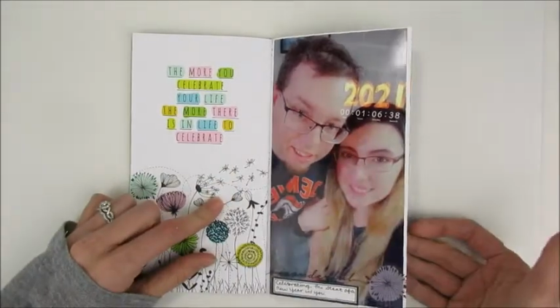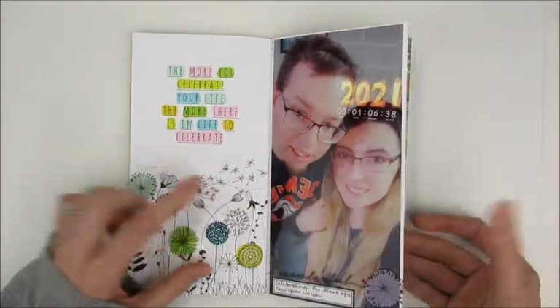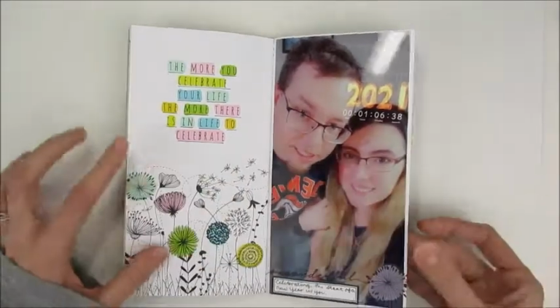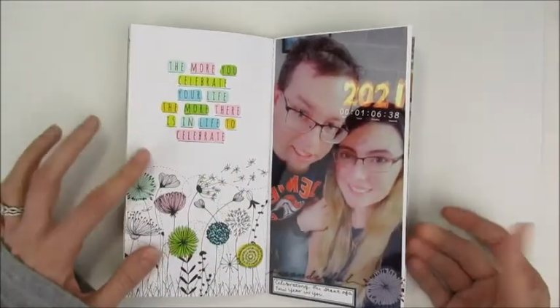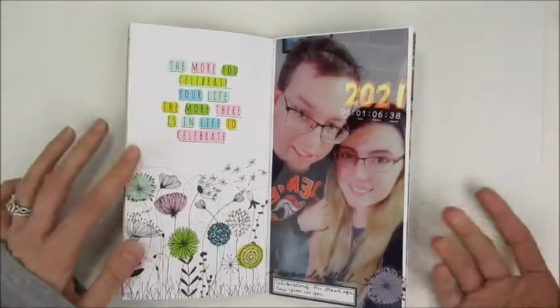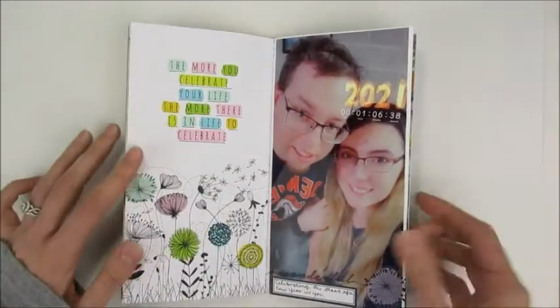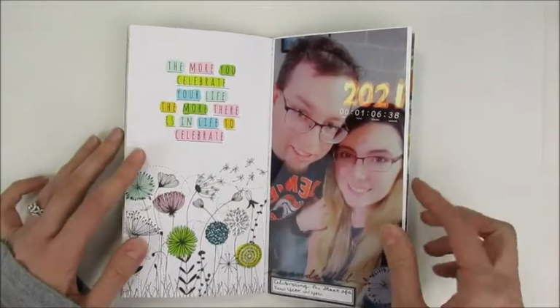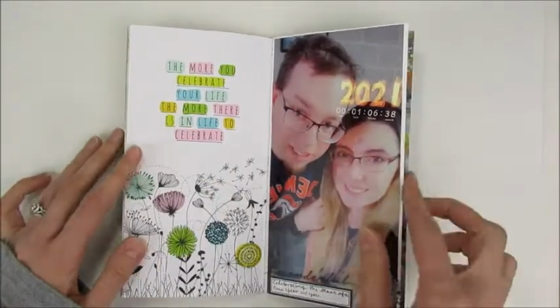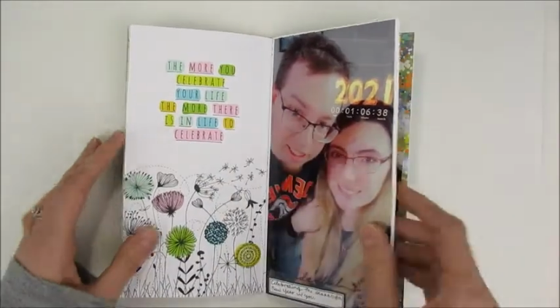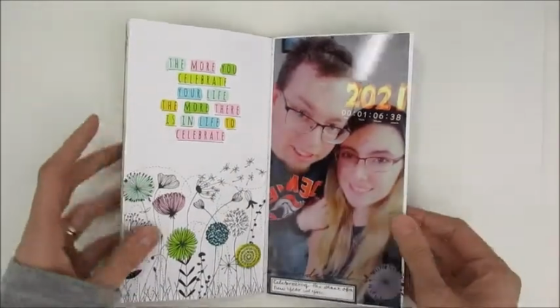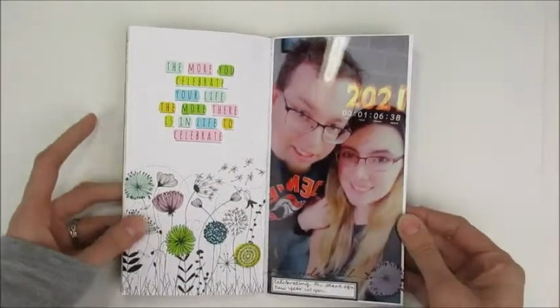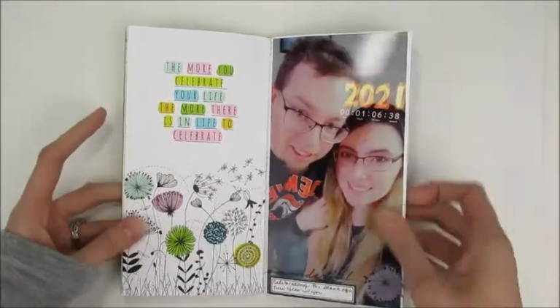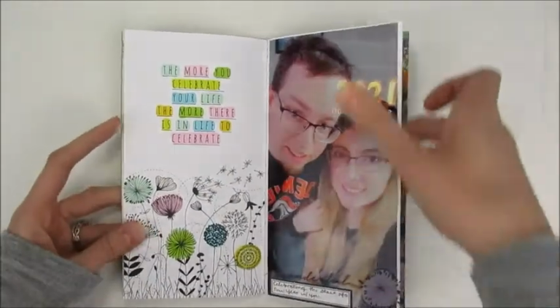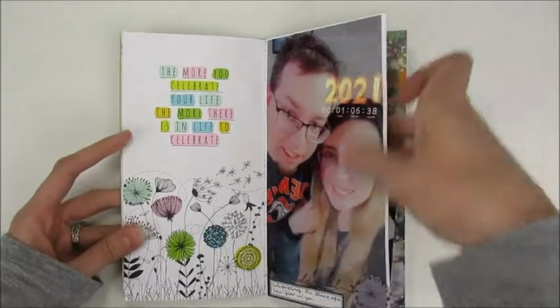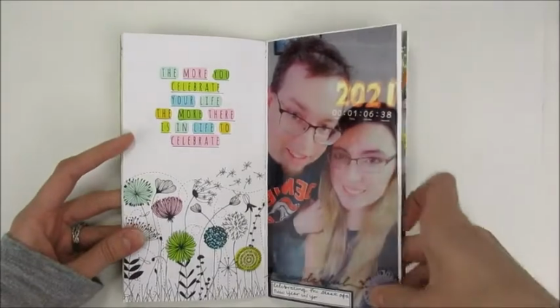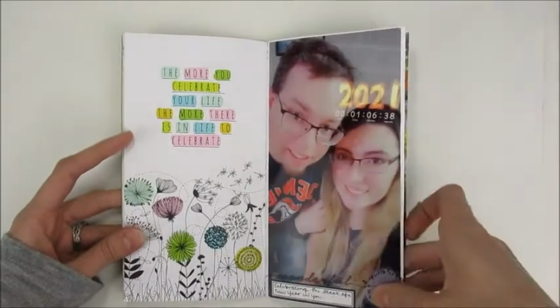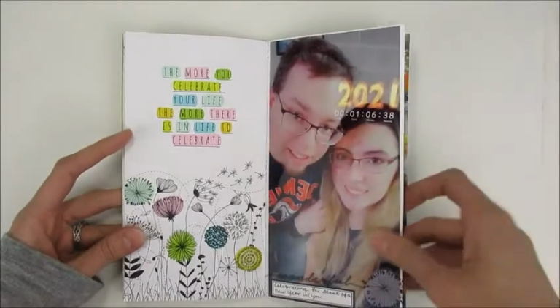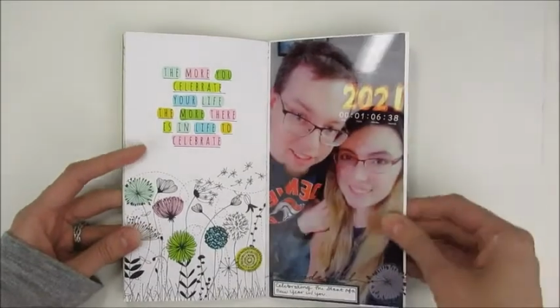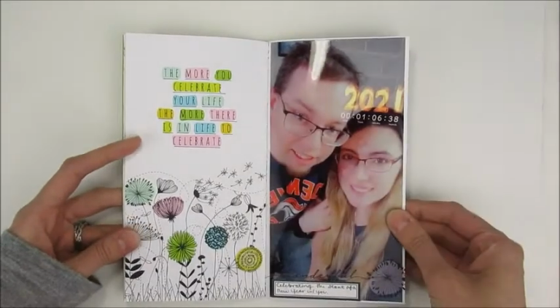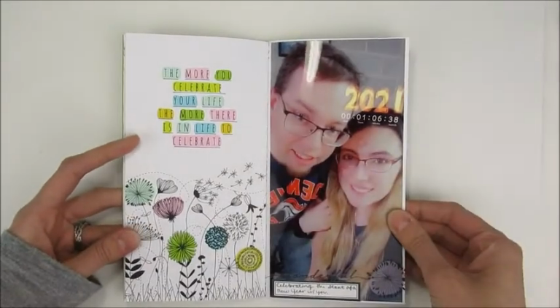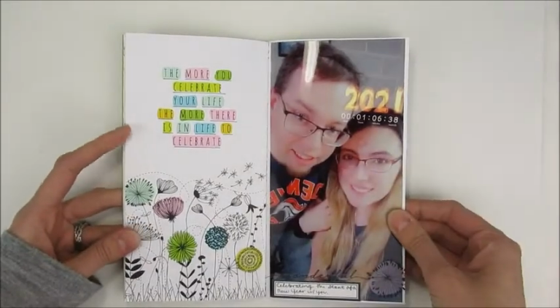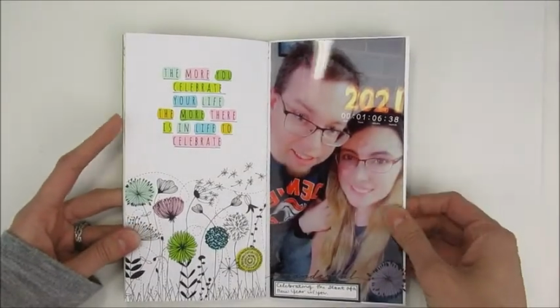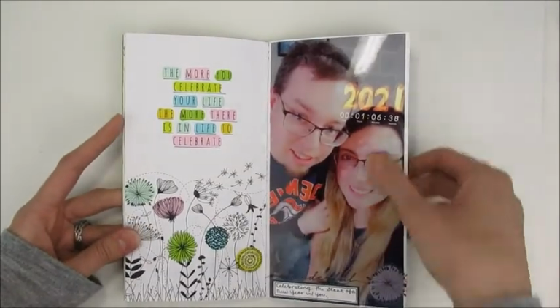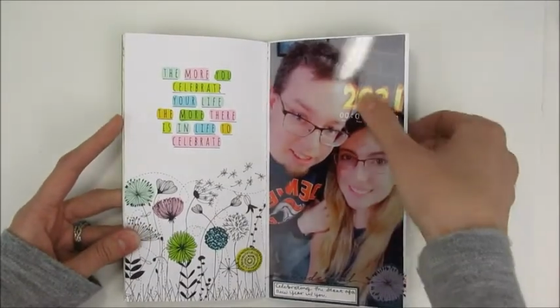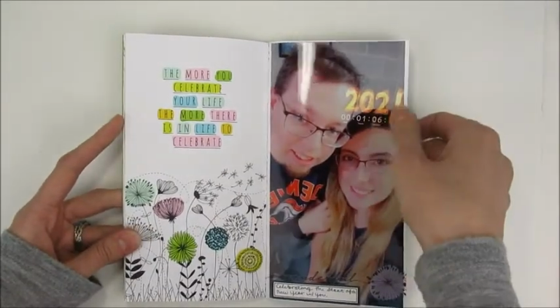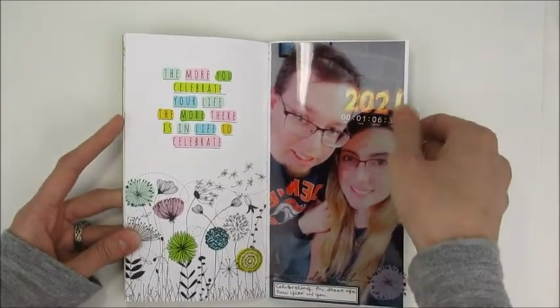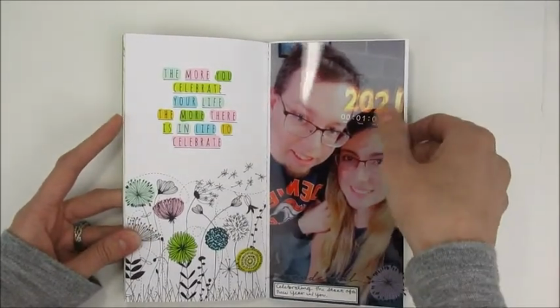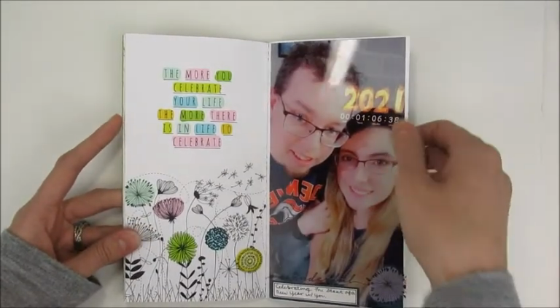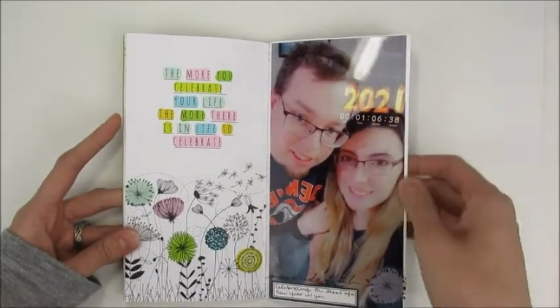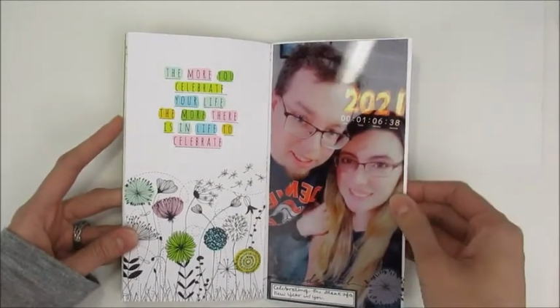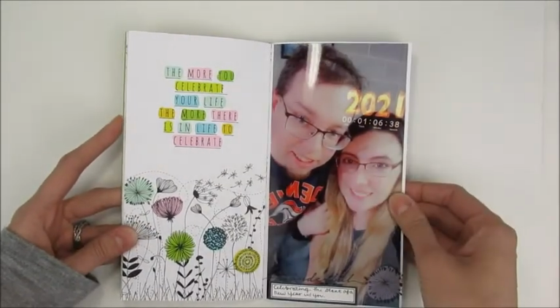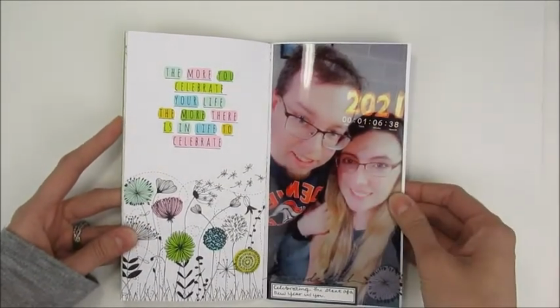This was another picture from New Year's Eve — a full-size photo of me and my husband with a little Snapchat filter.